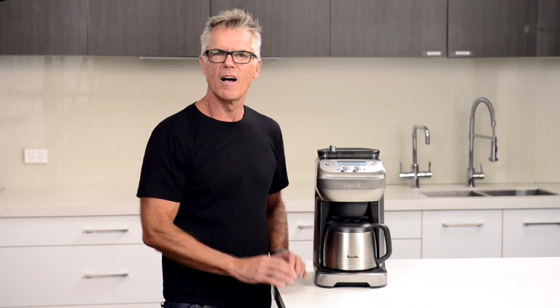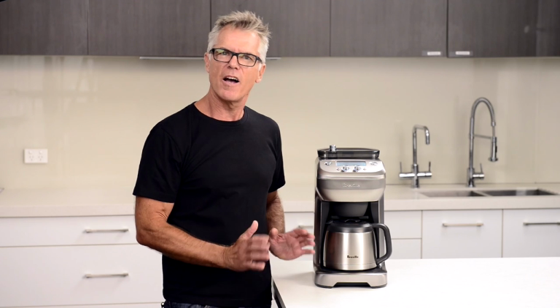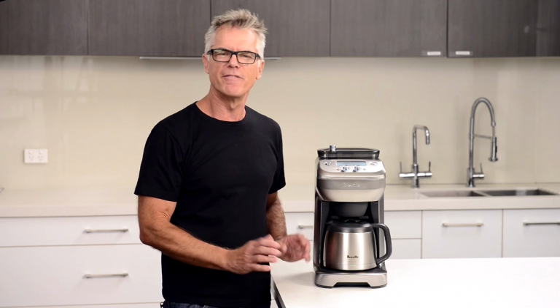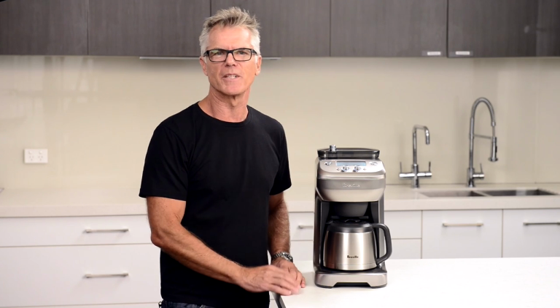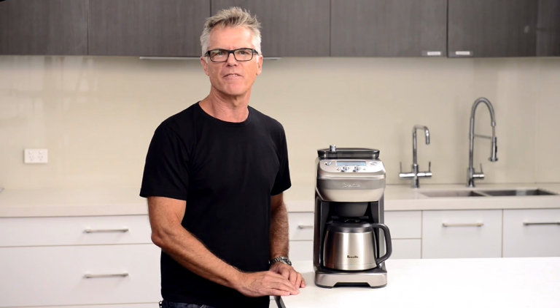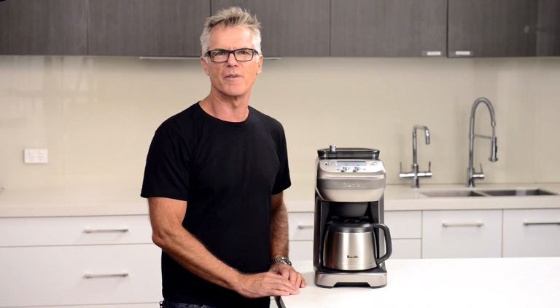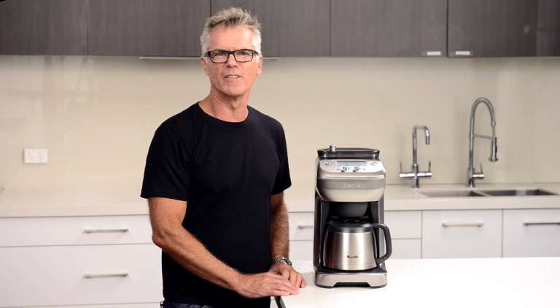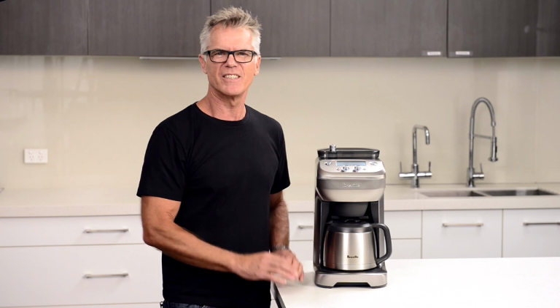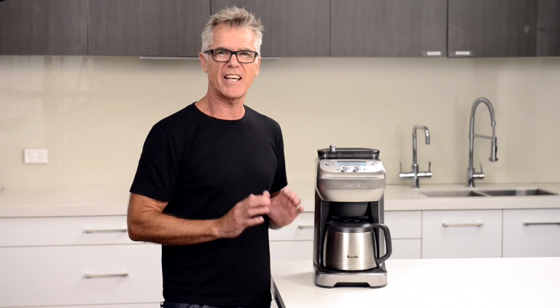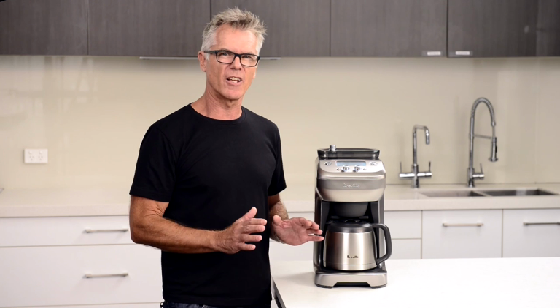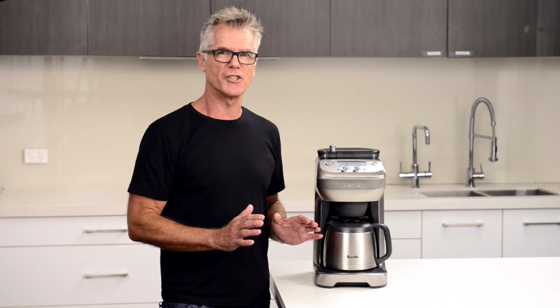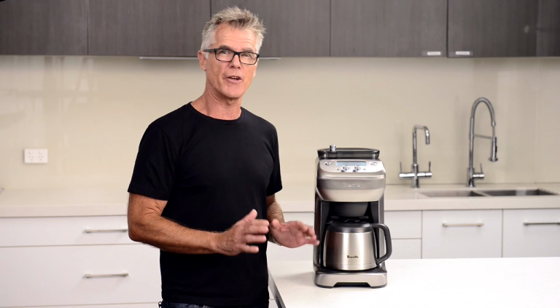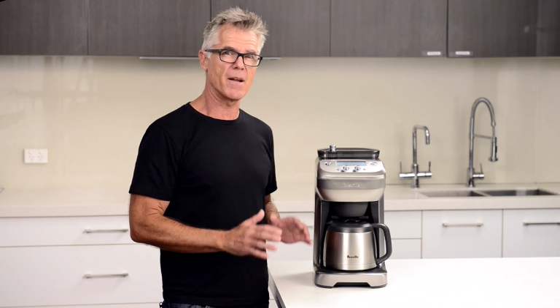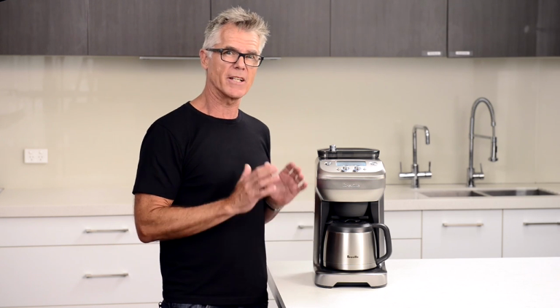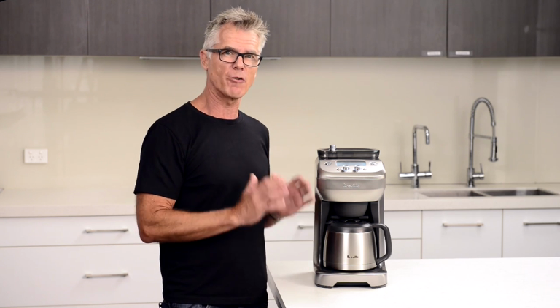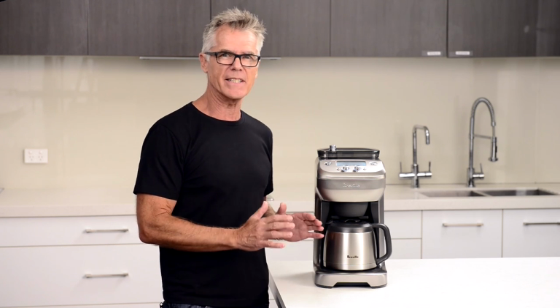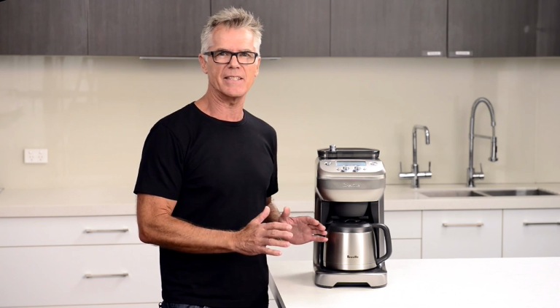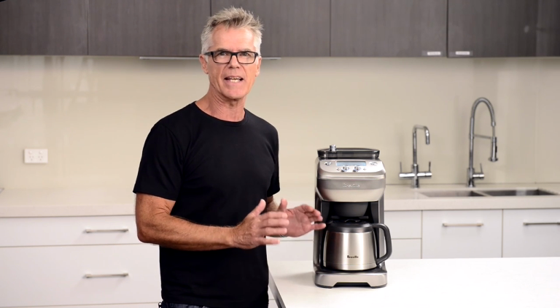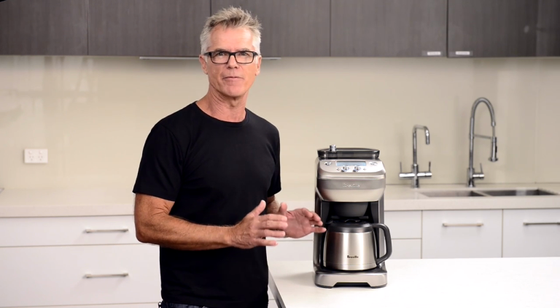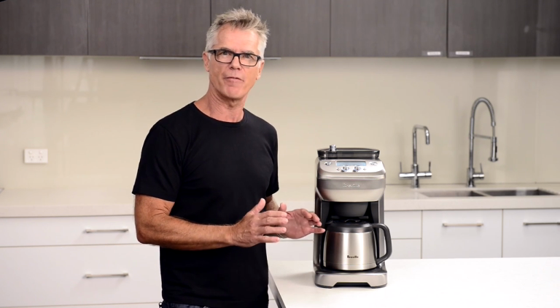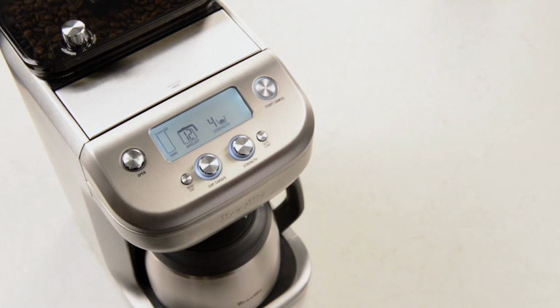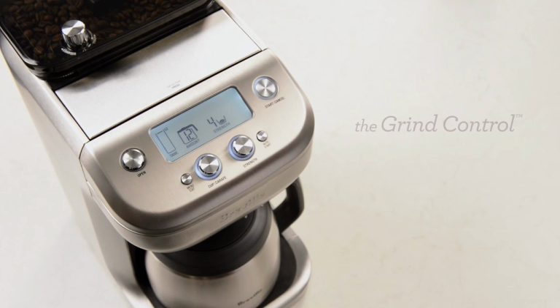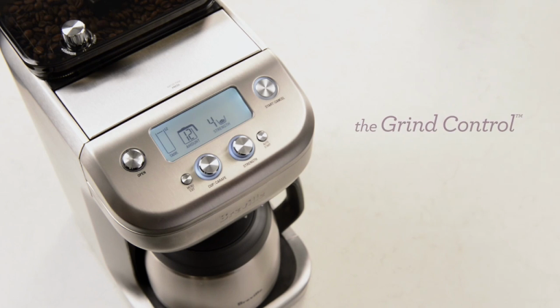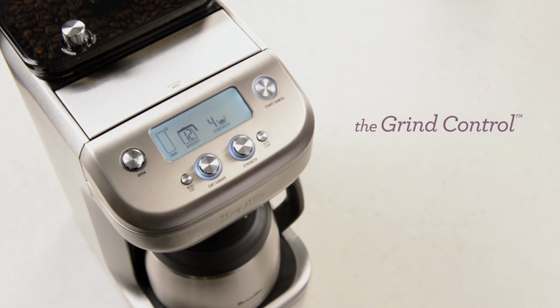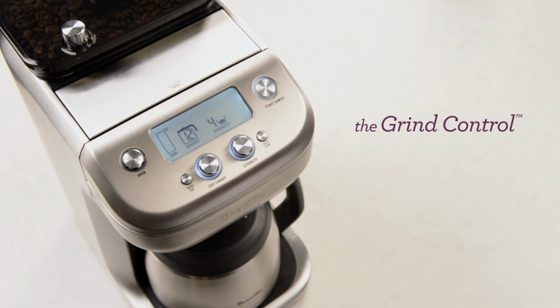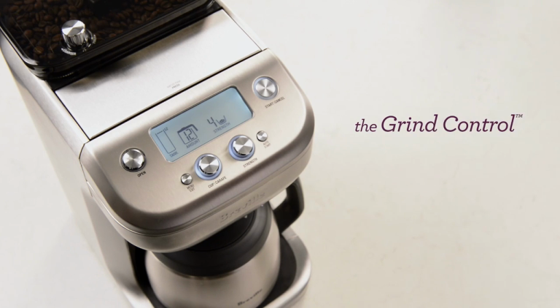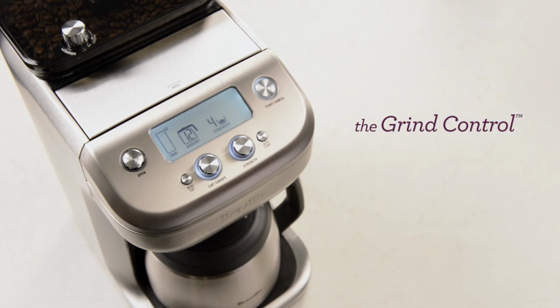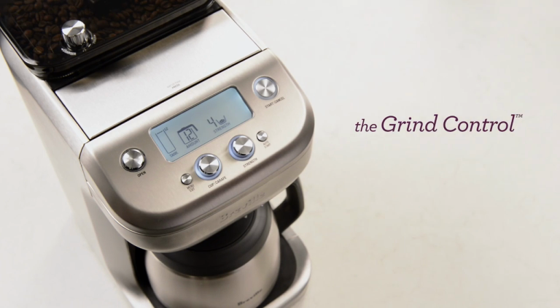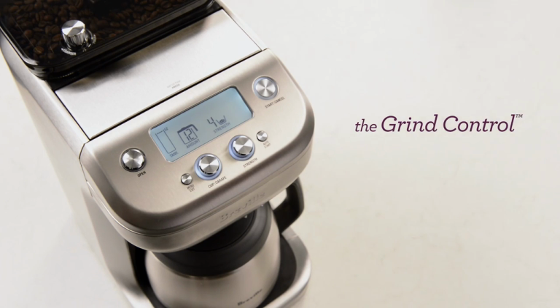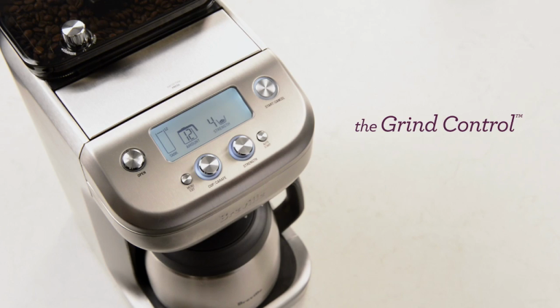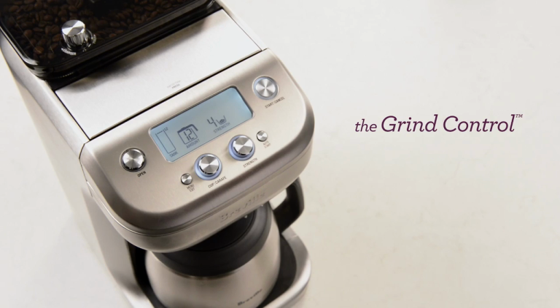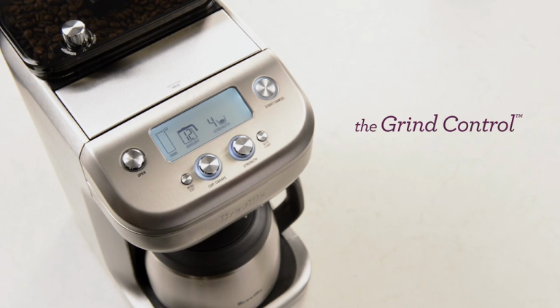Hi, I'm Phil McKnight from Breville. Today, I'd like to show you how to make a great tasting cup of coffee from your grind control drip filter coffee machine.